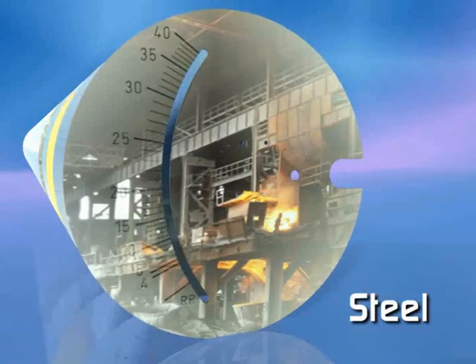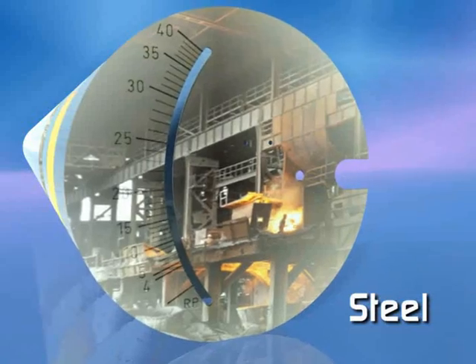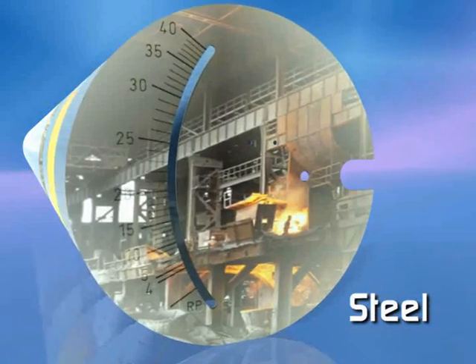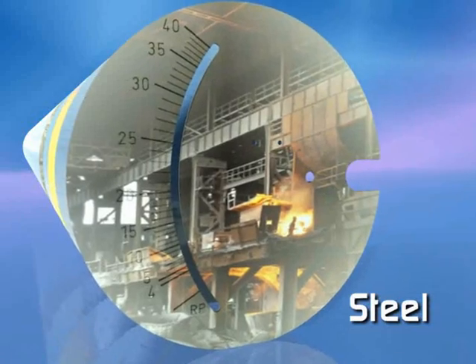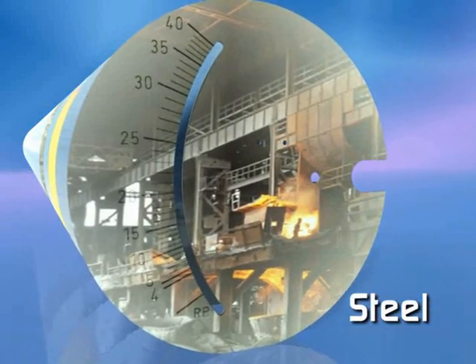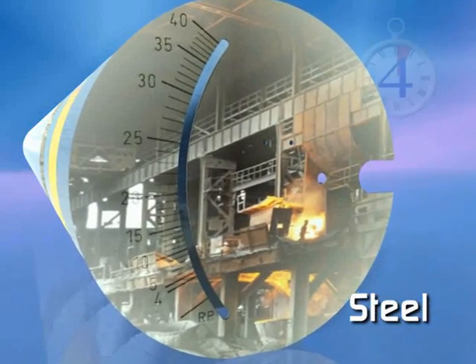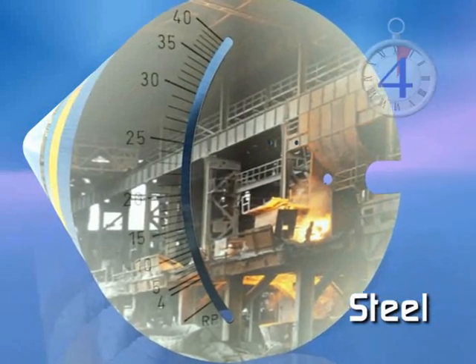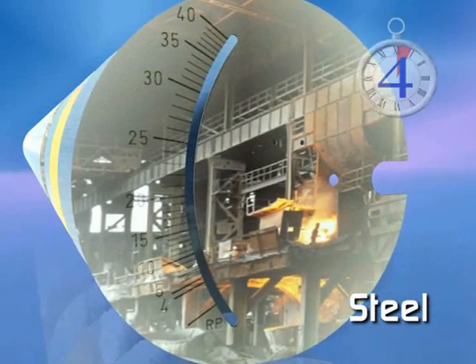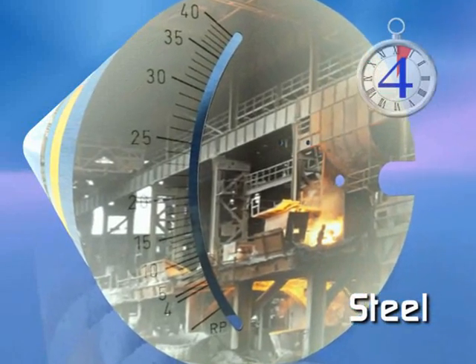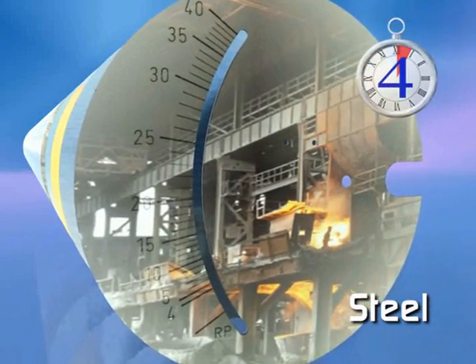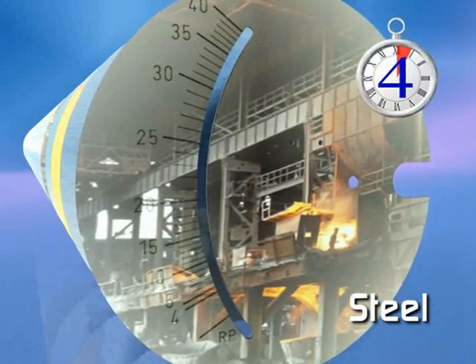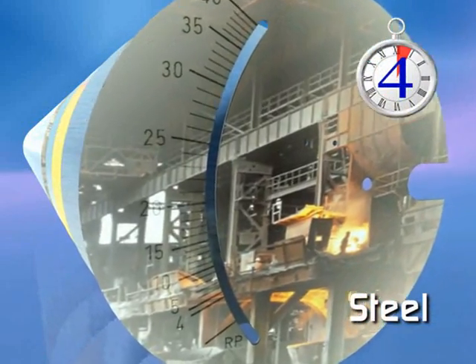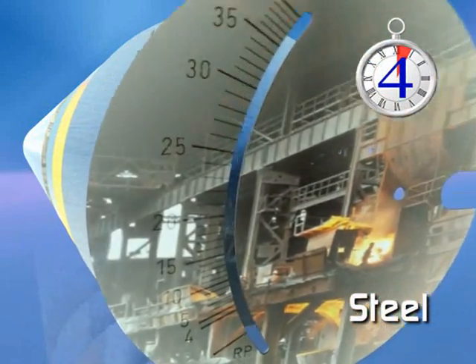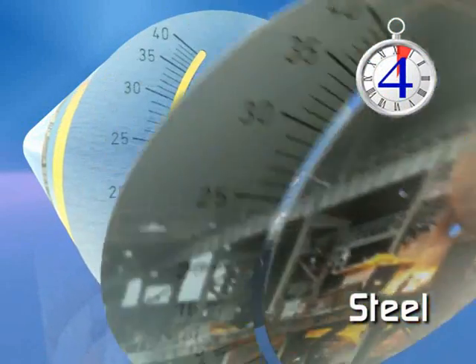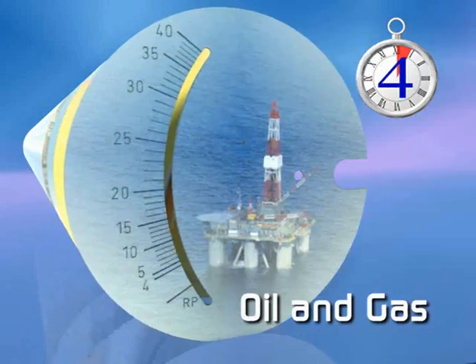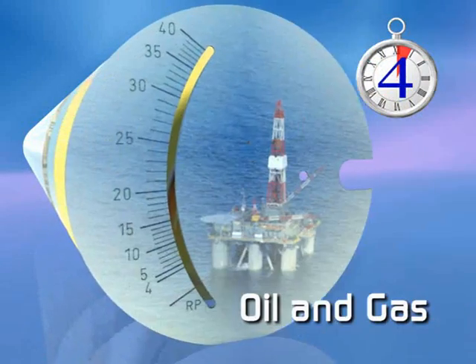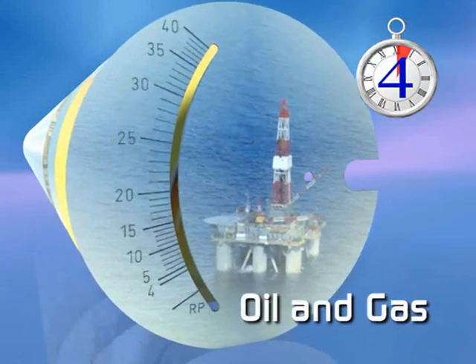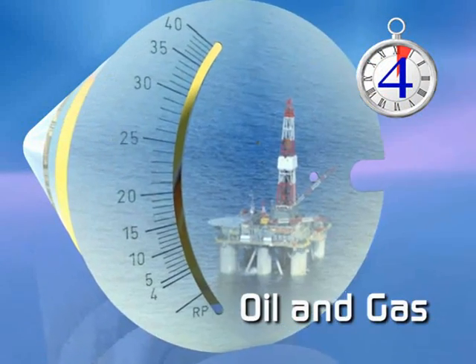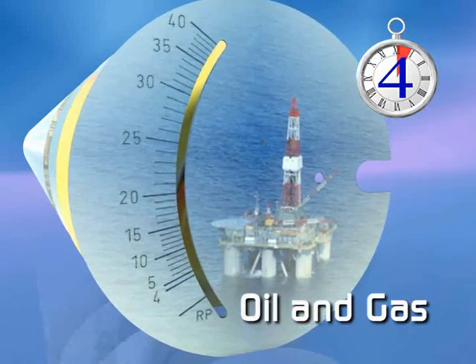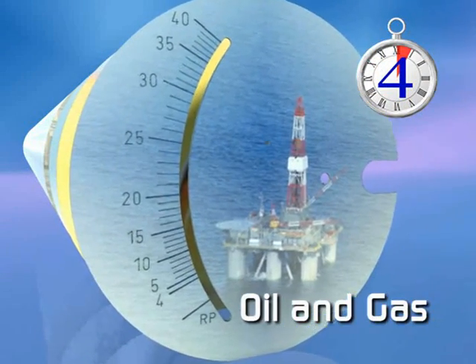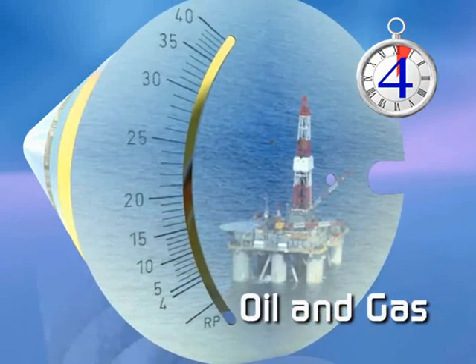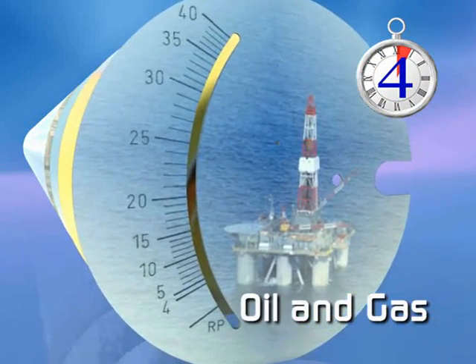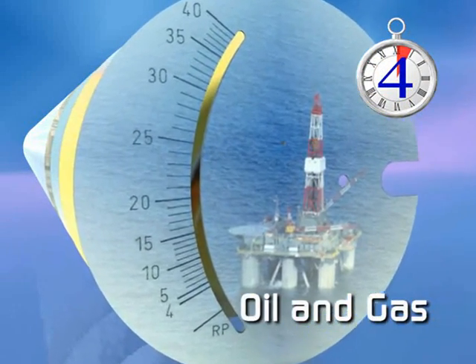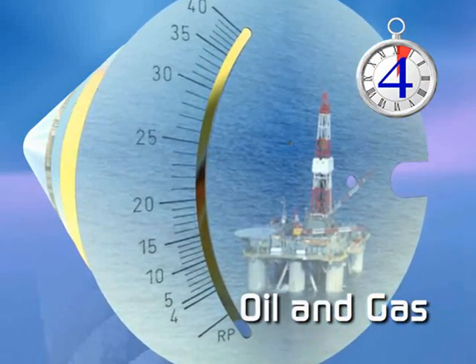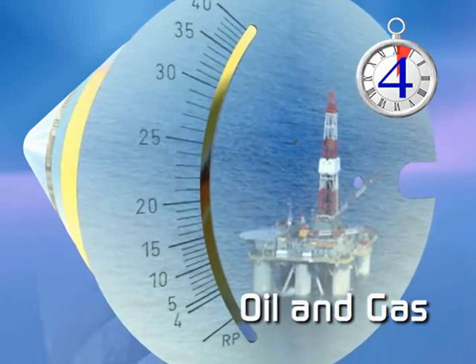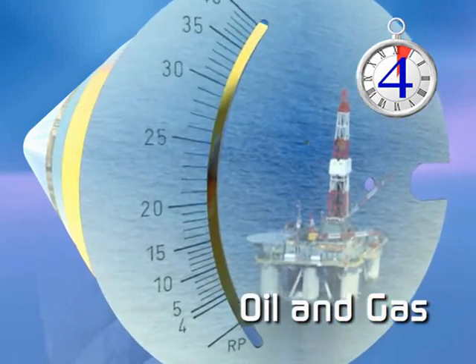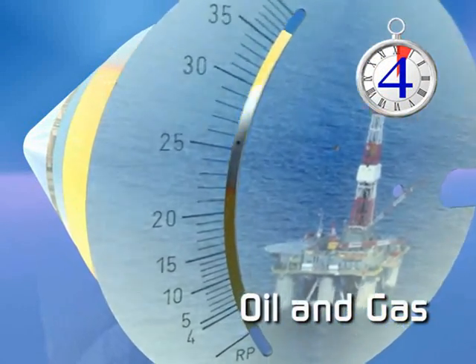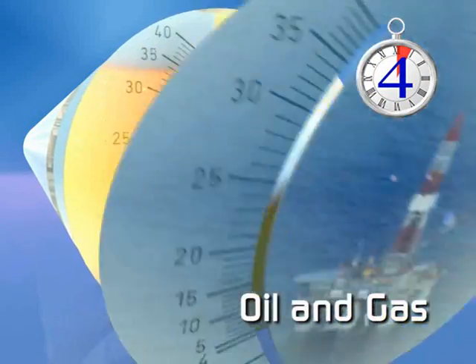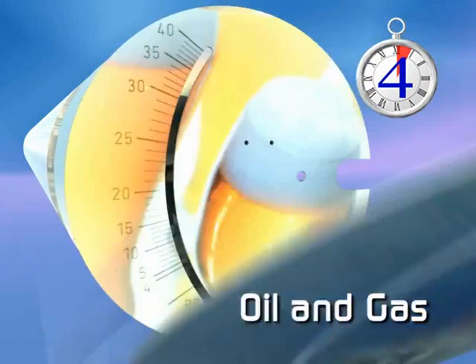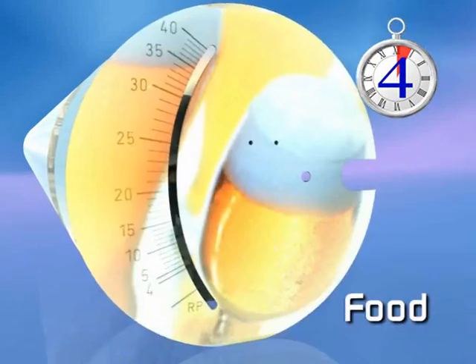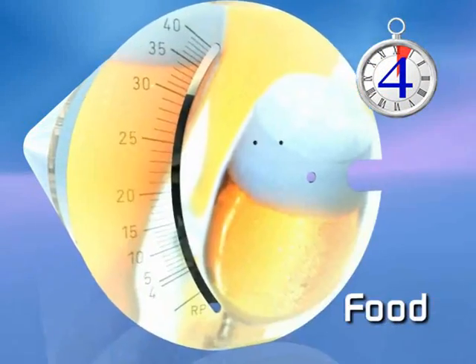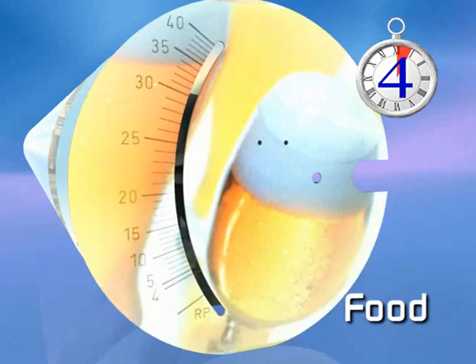In fact, a new Krohne VA meter is installed somewhere in the world every 4 minutes.